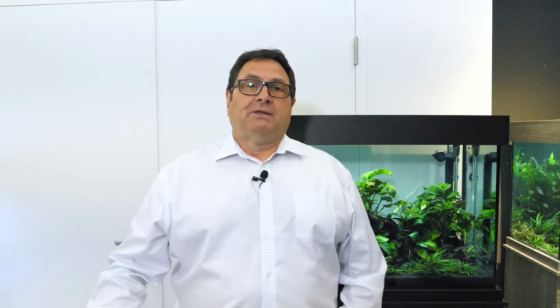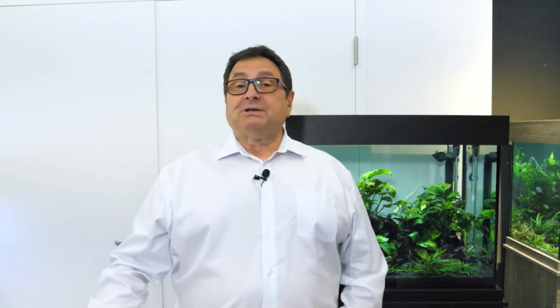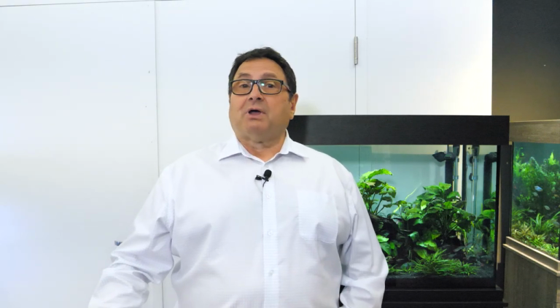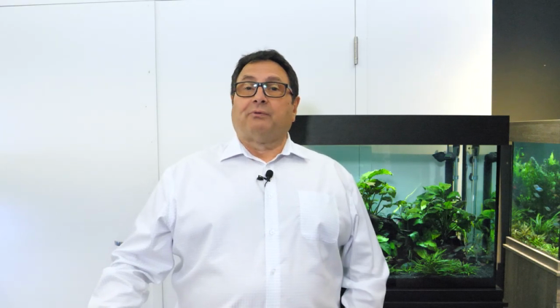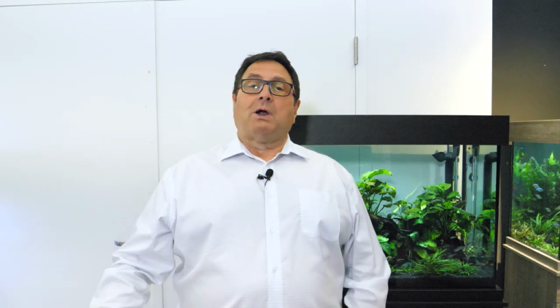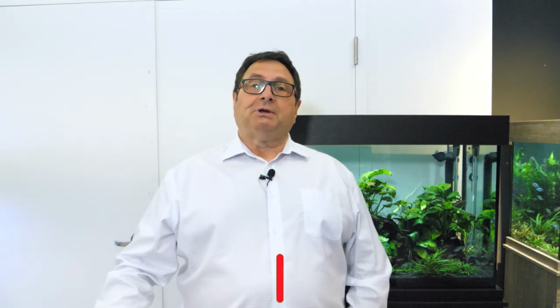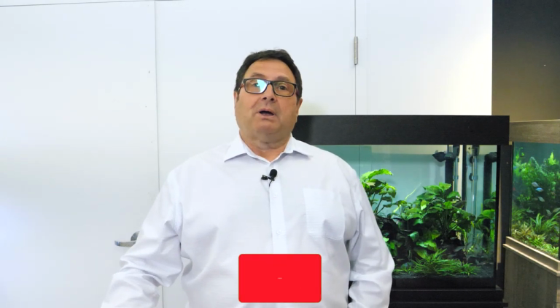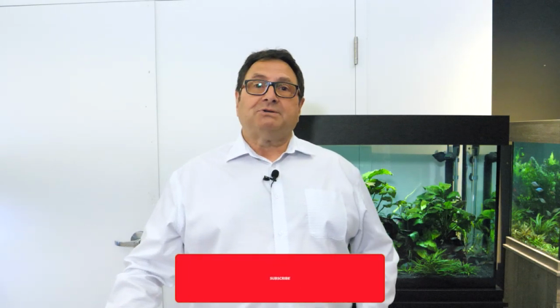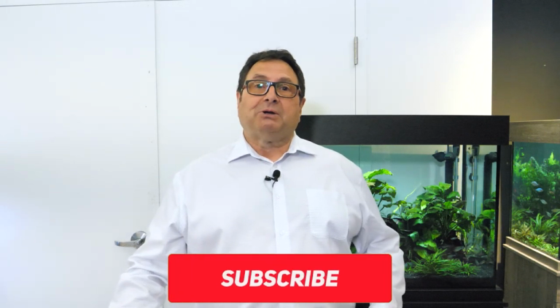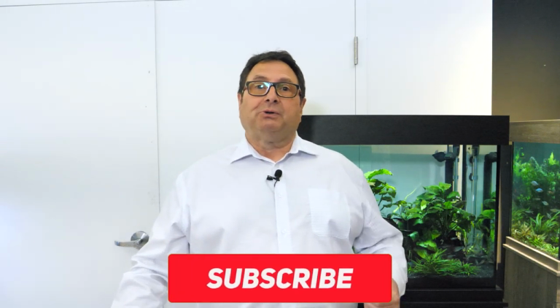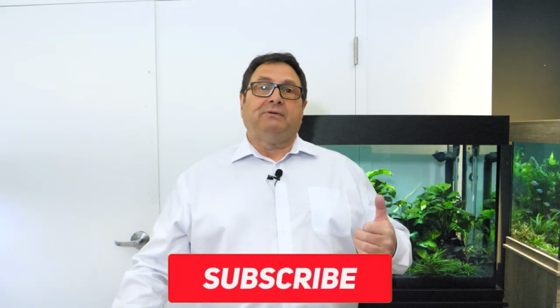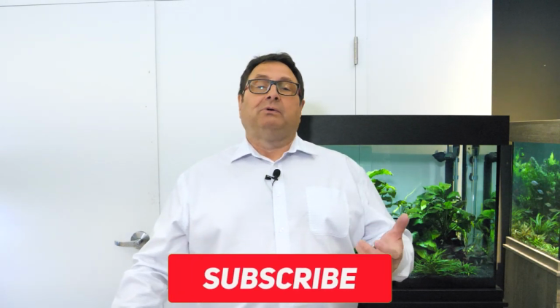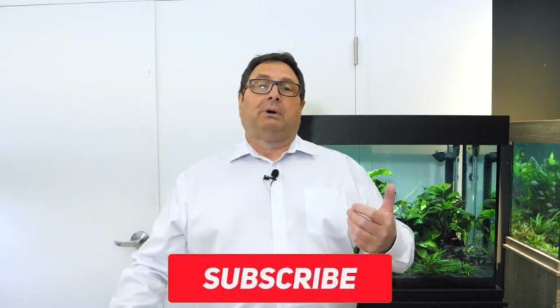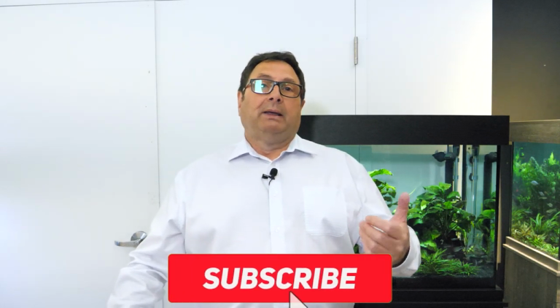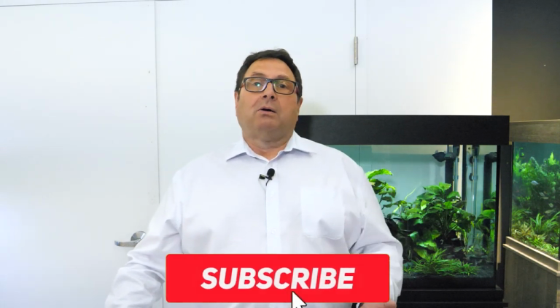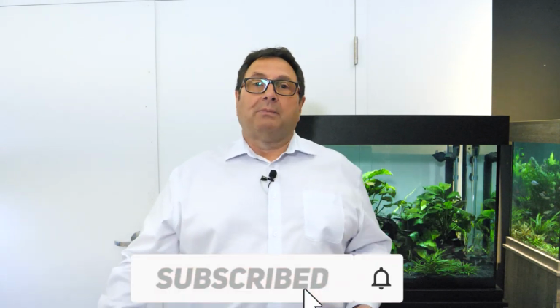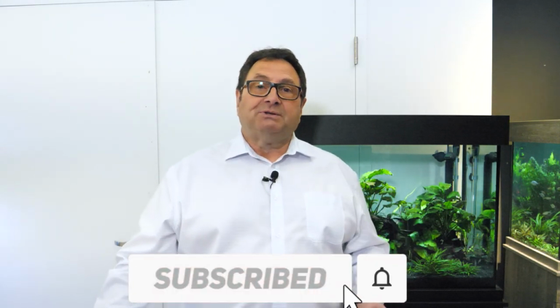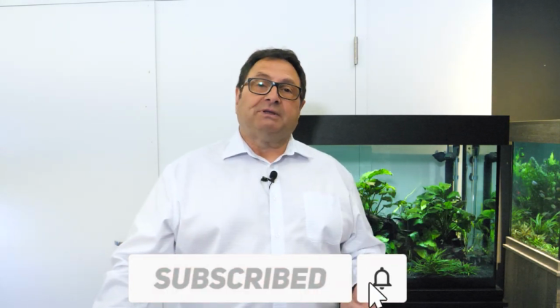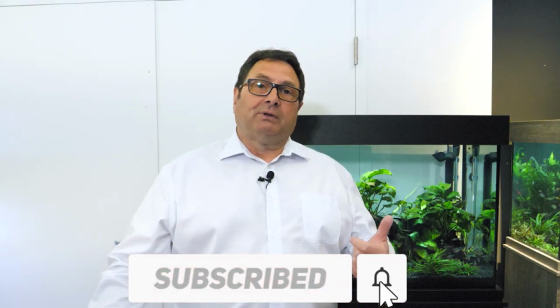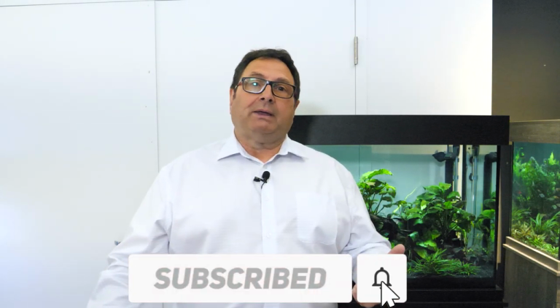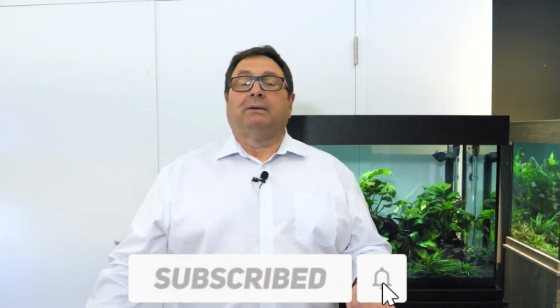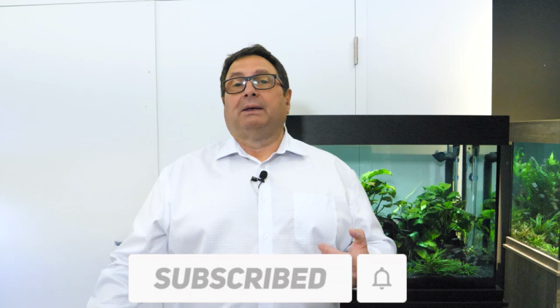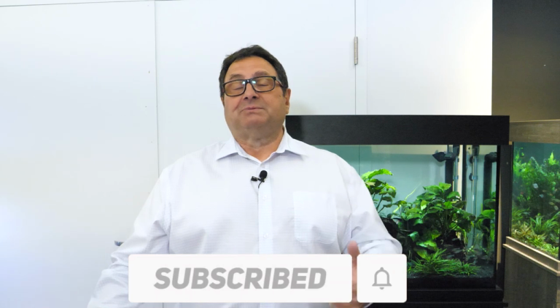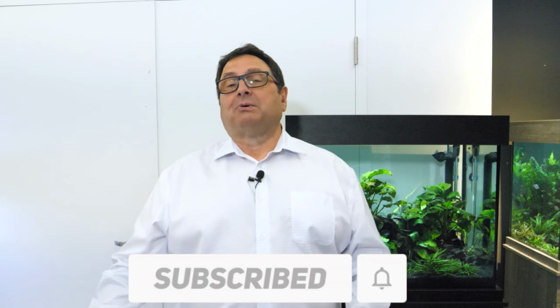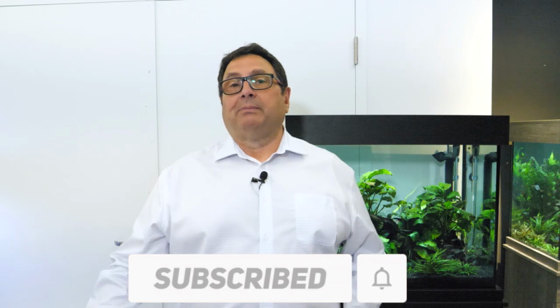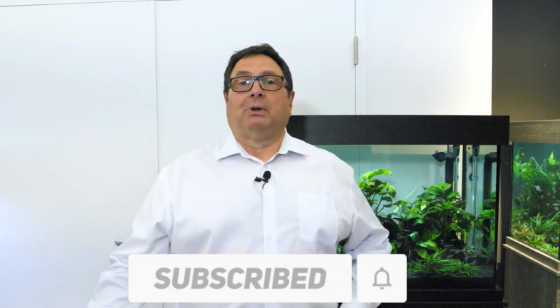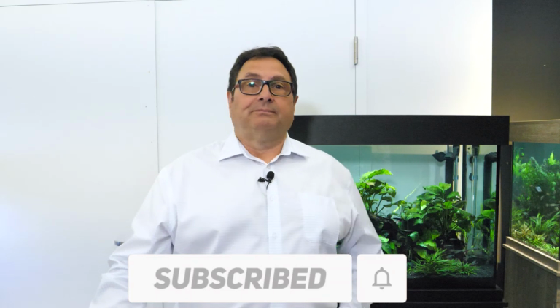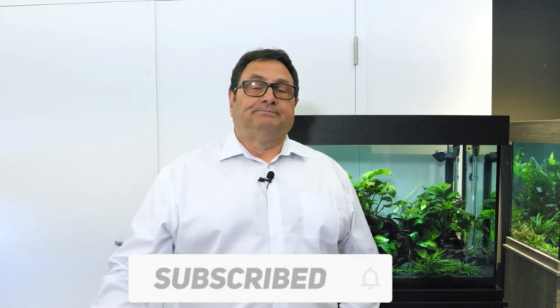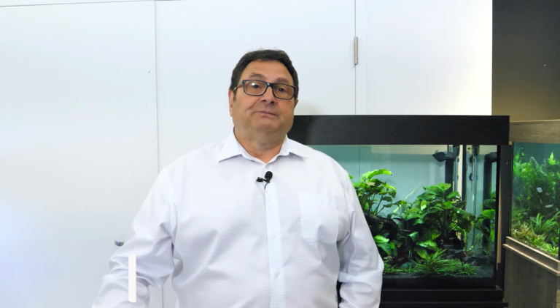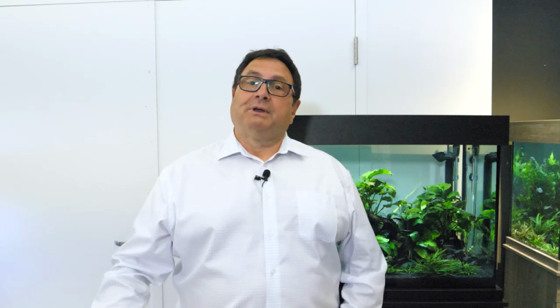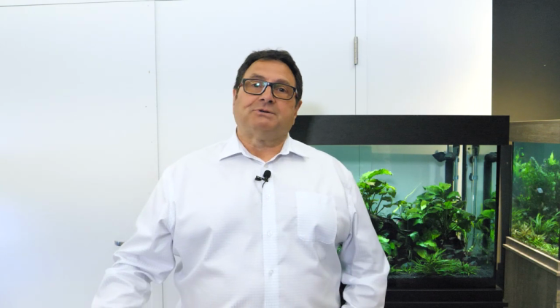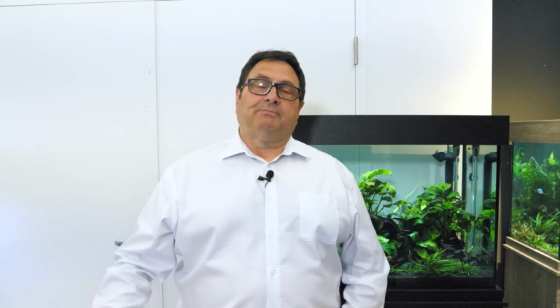Thanks a lot for watching, guys. Make sure to leave your comments, leave a like, and subscribe below. Till the next time.